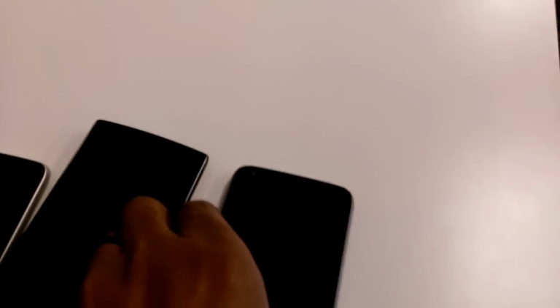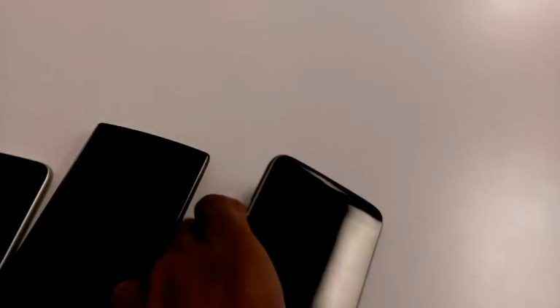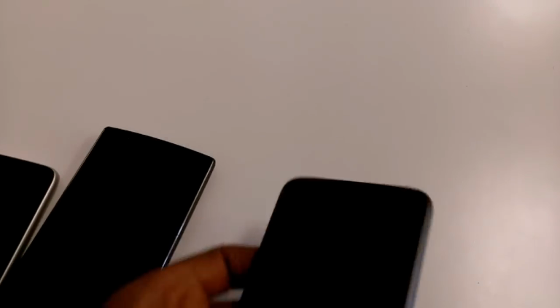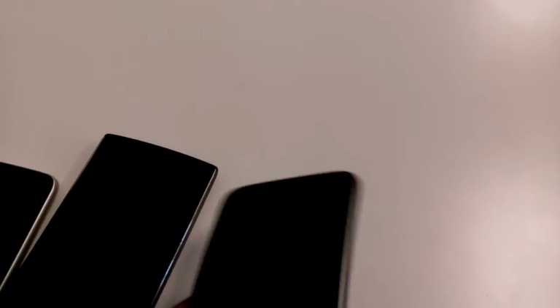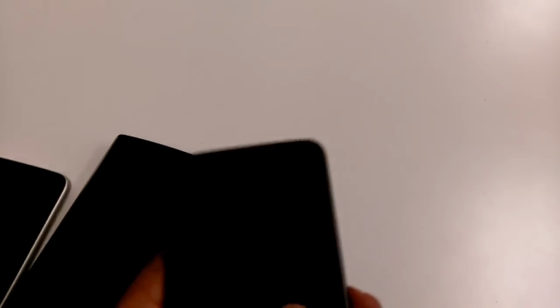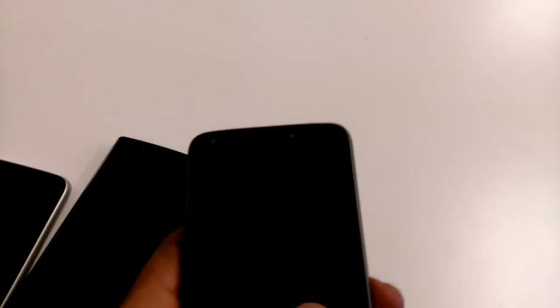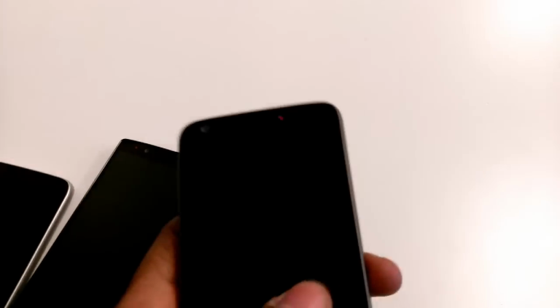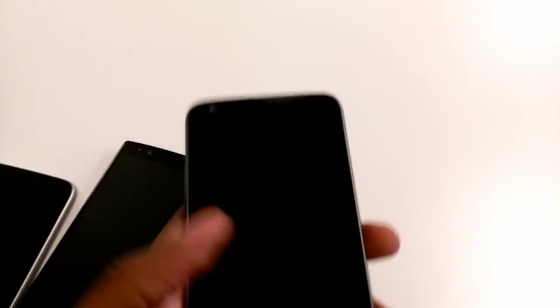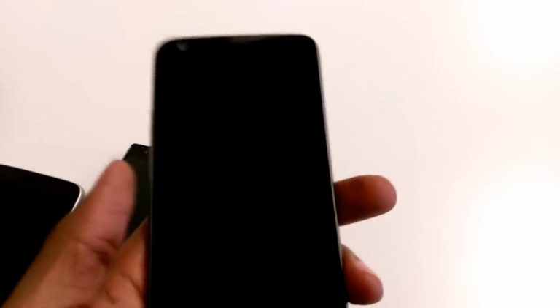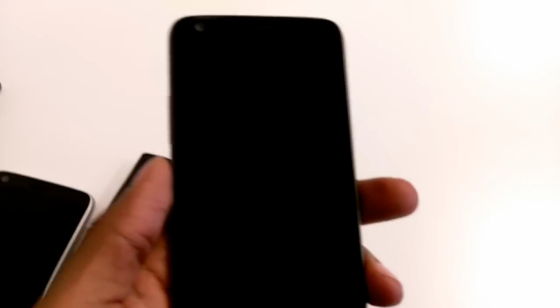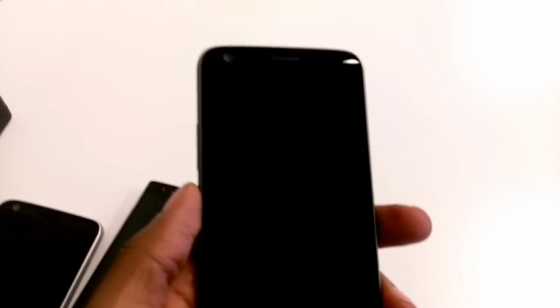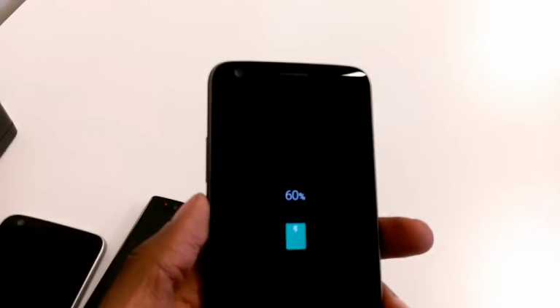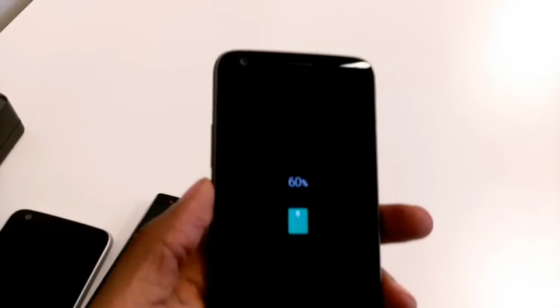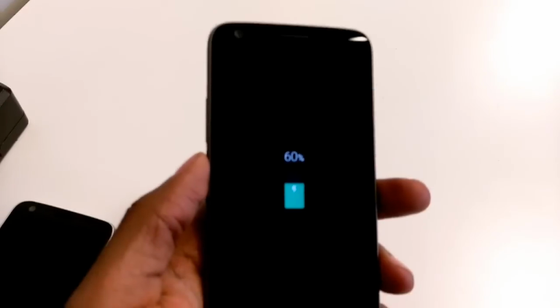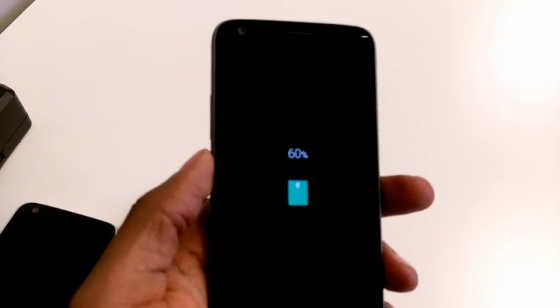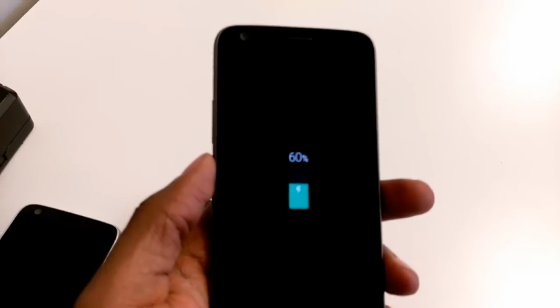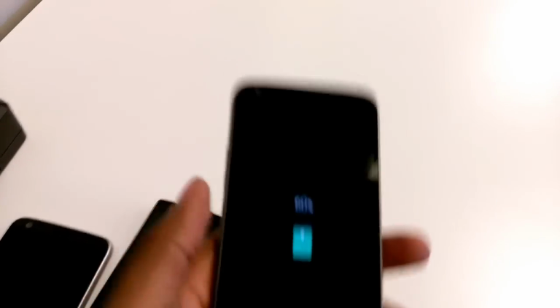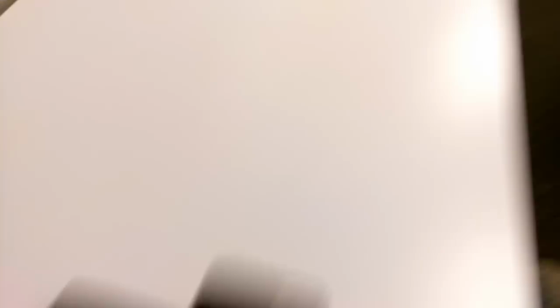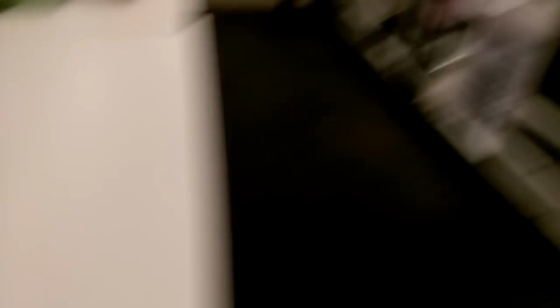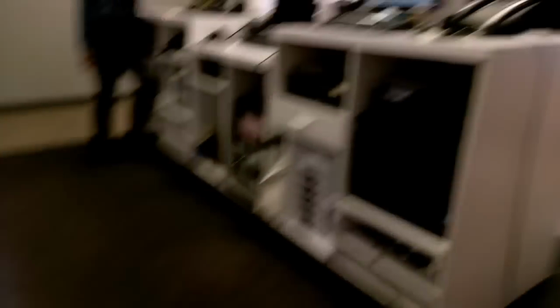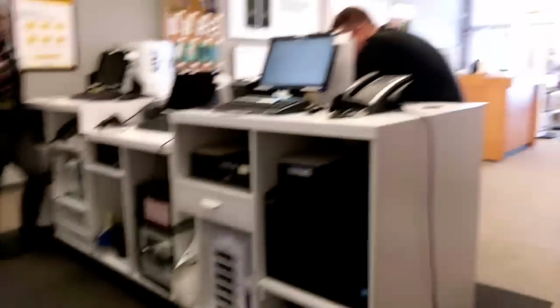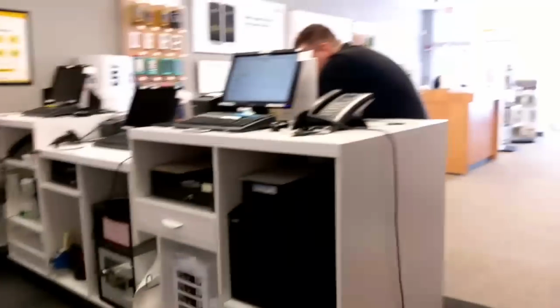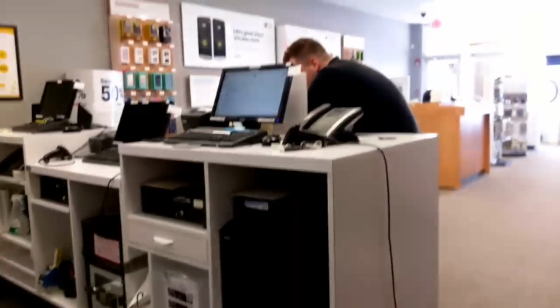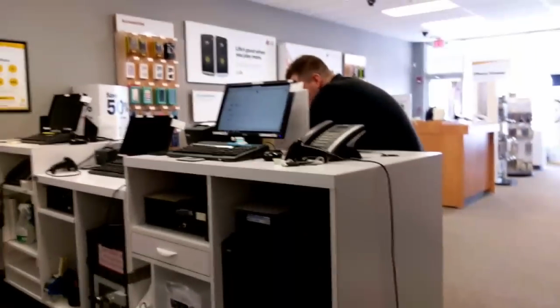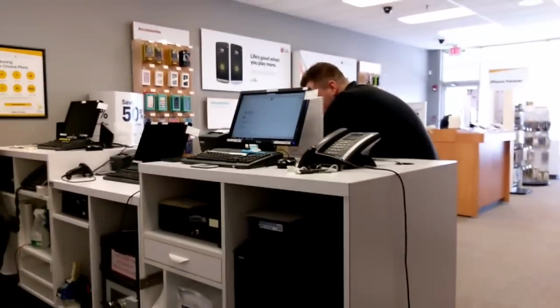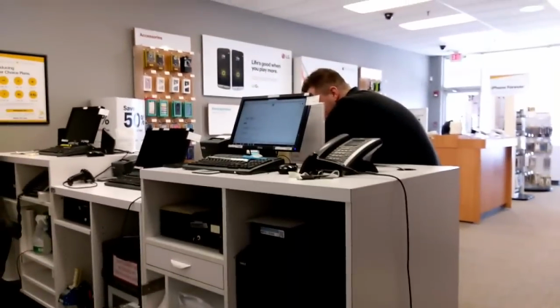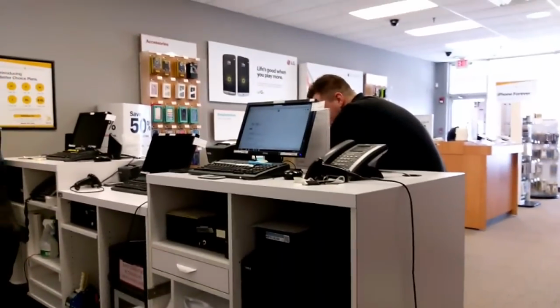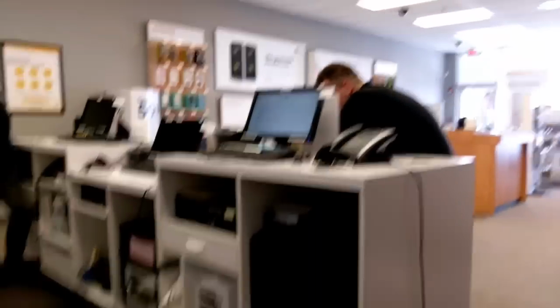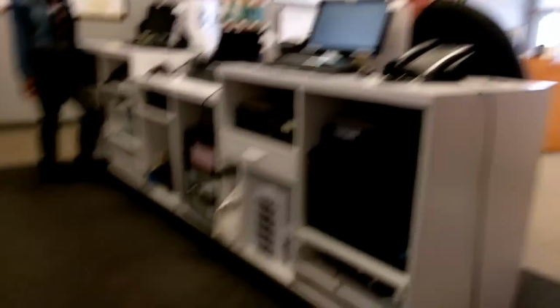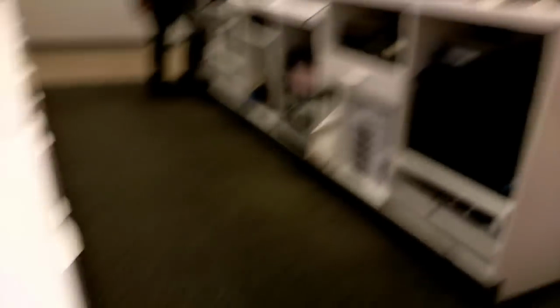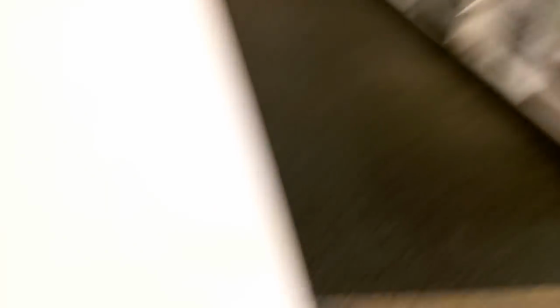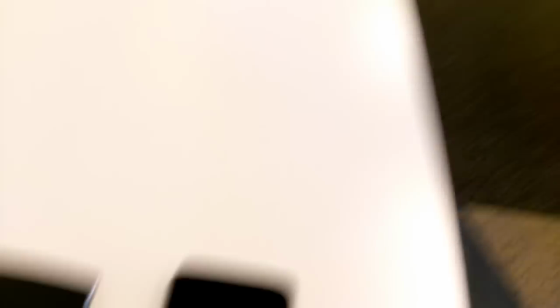At the 30 minute mark, already at 60%, if you can see that.